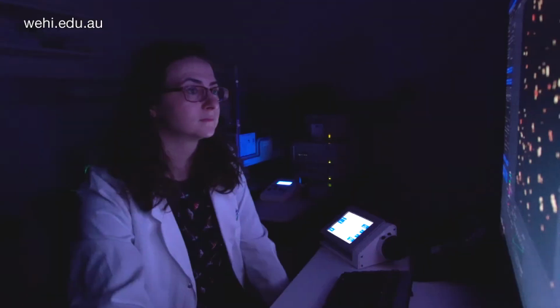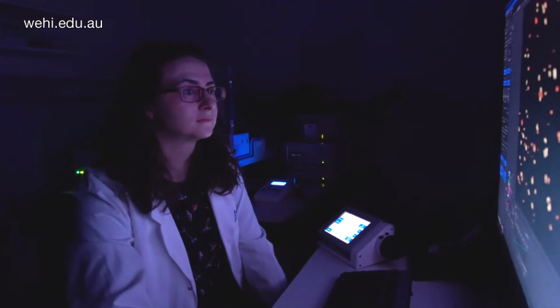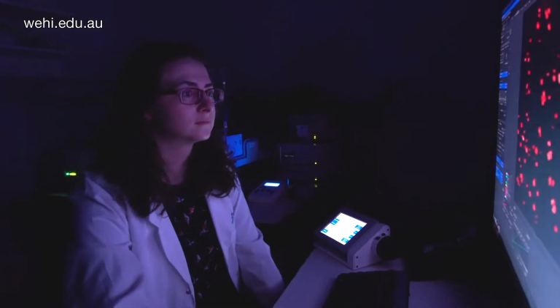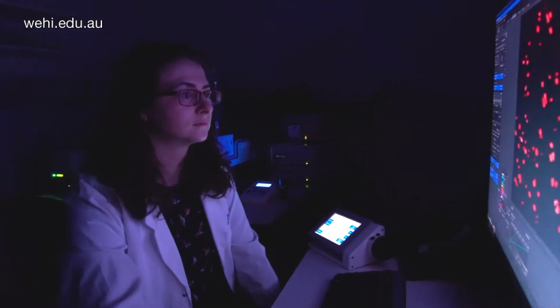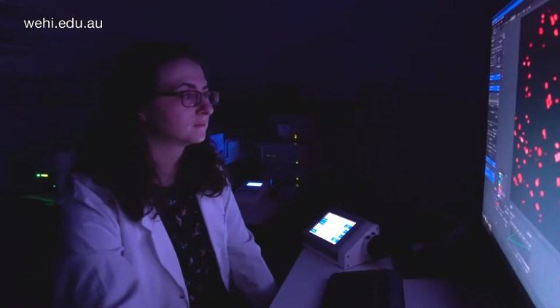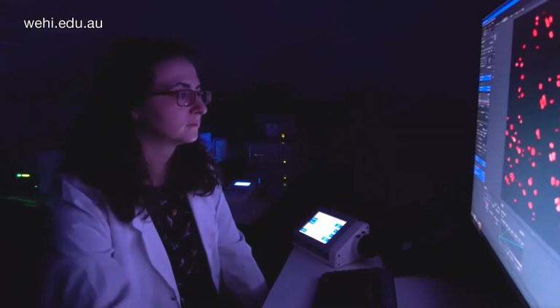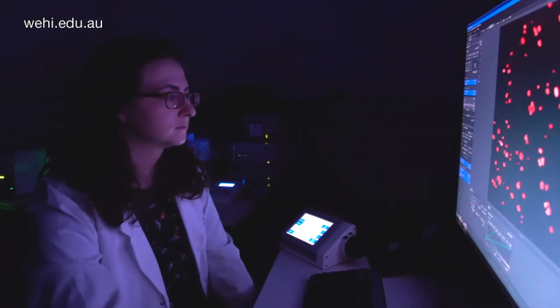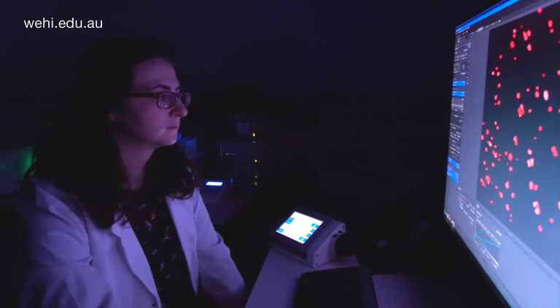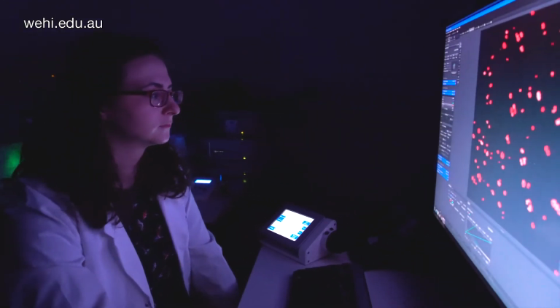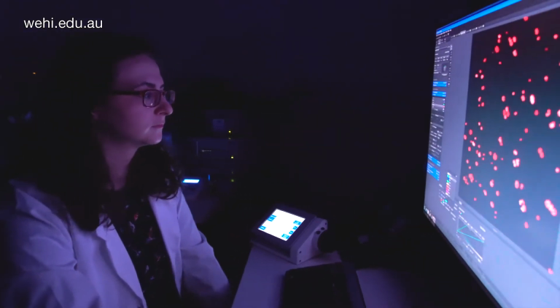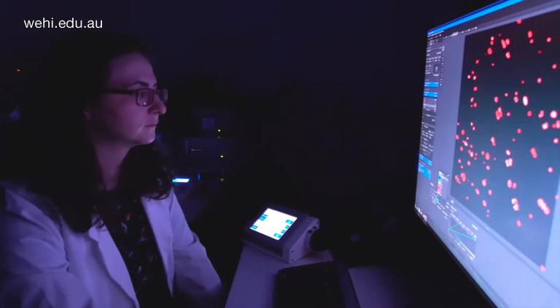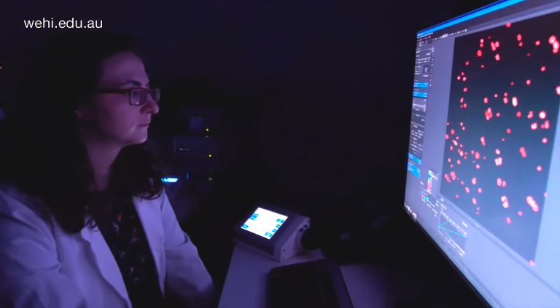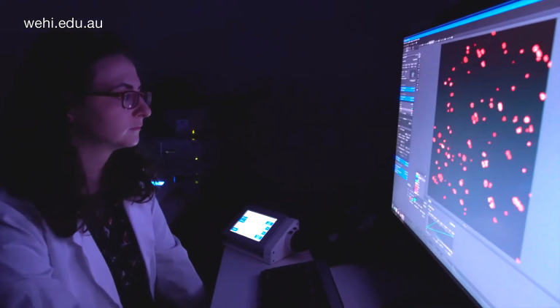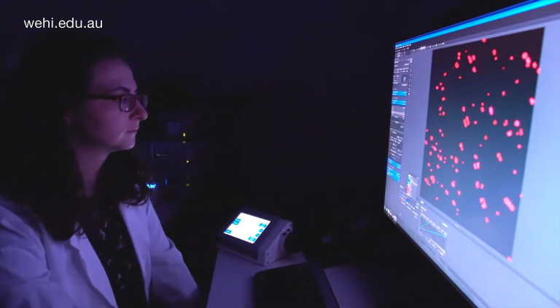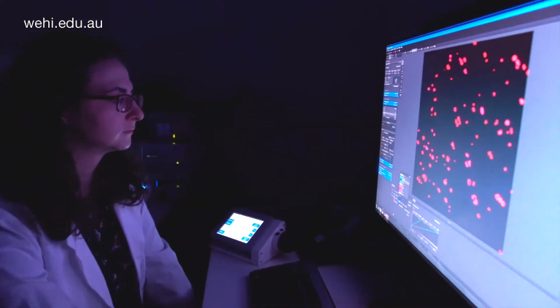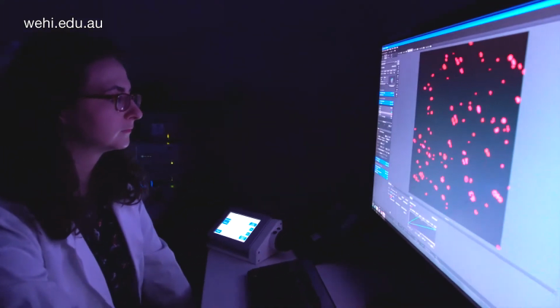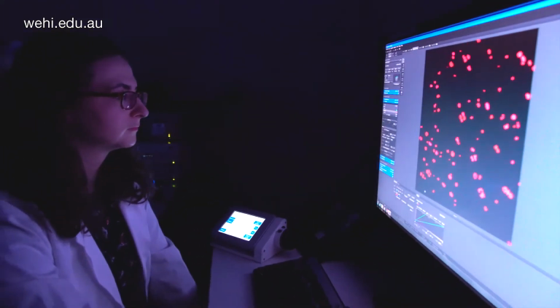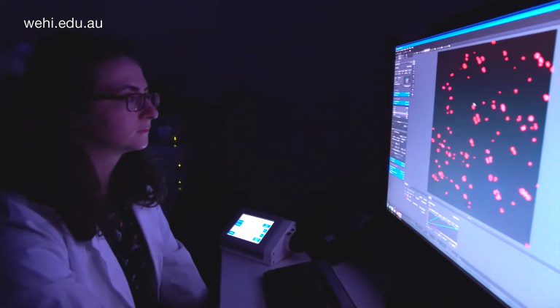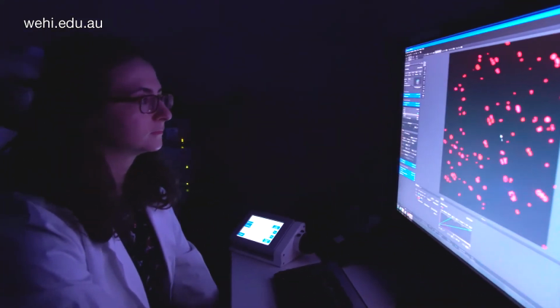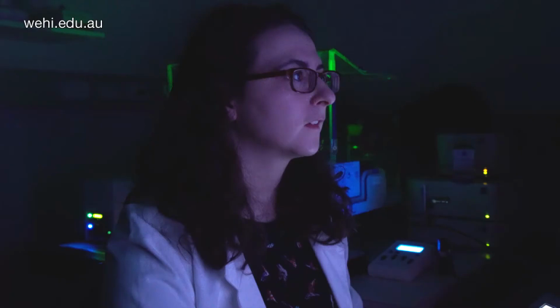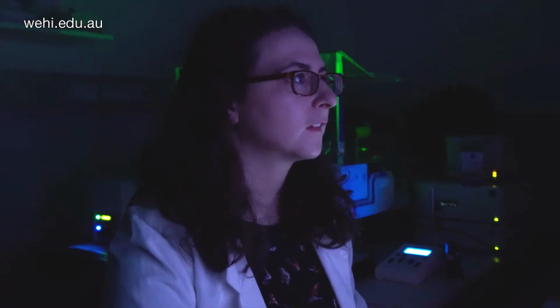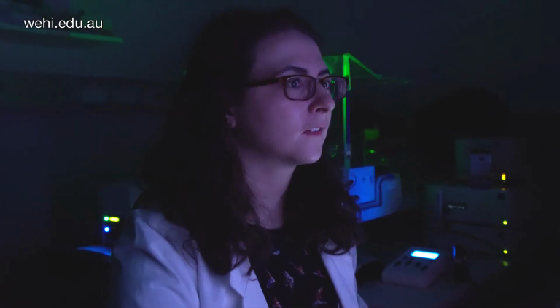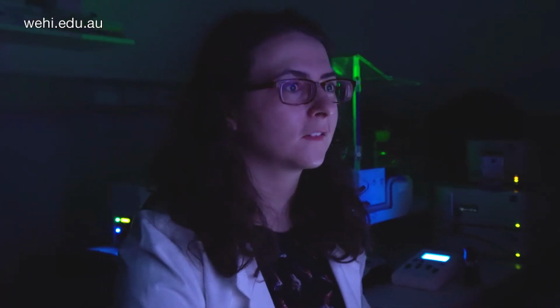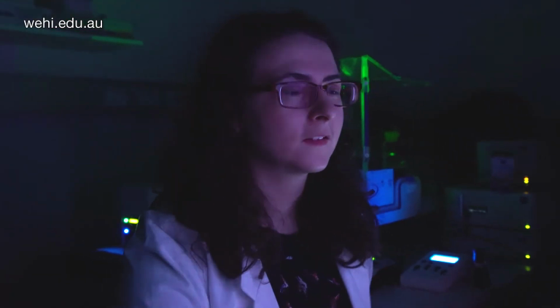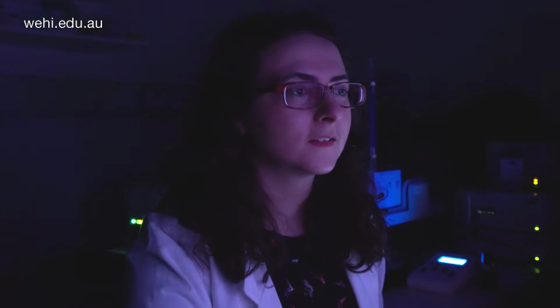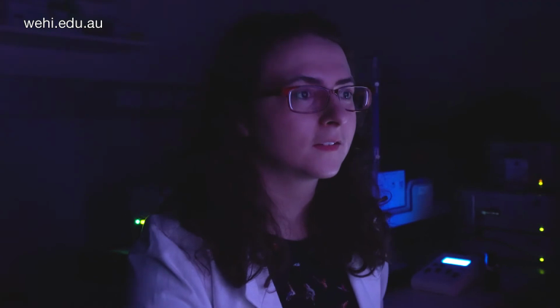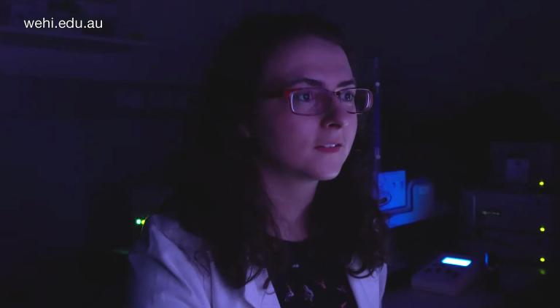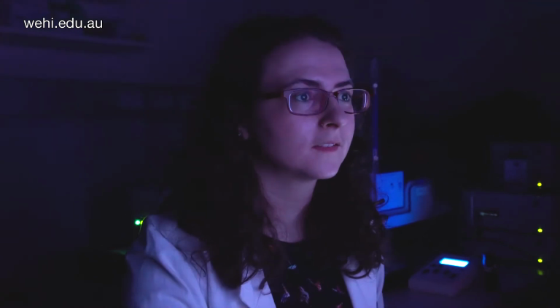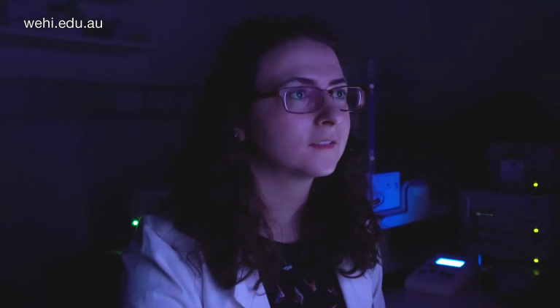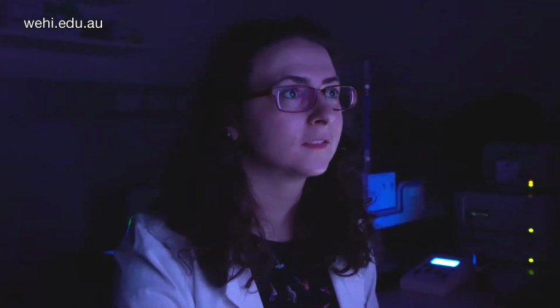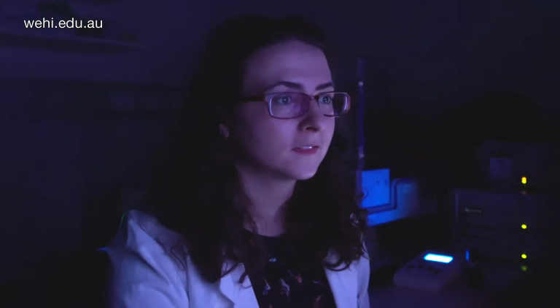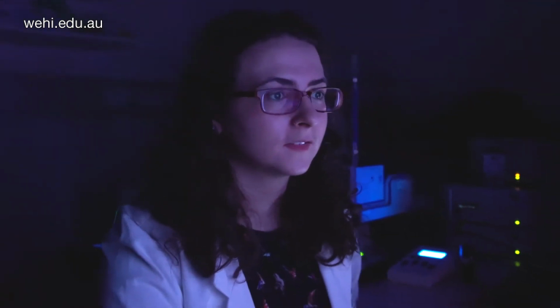Hi, I'm Simona and I work on infectious diseases, particularly a parasite called Toxoplasma gondii.